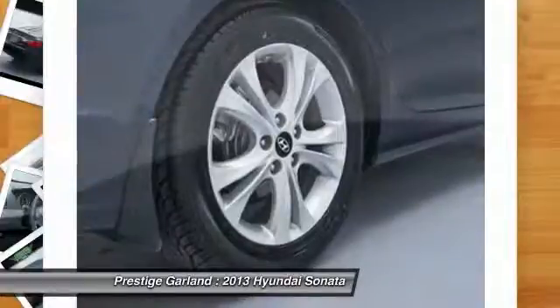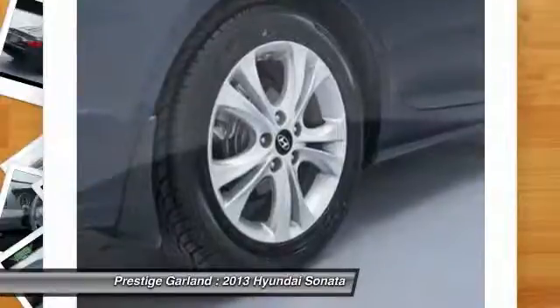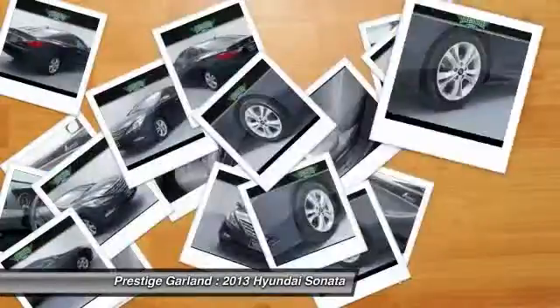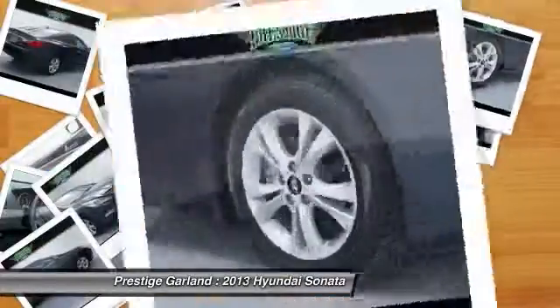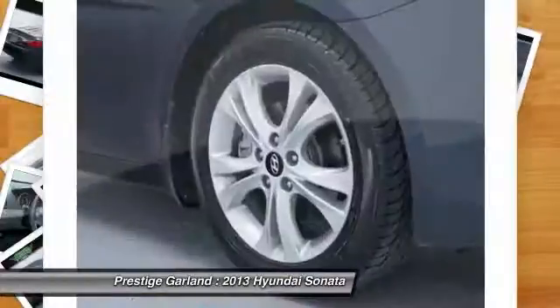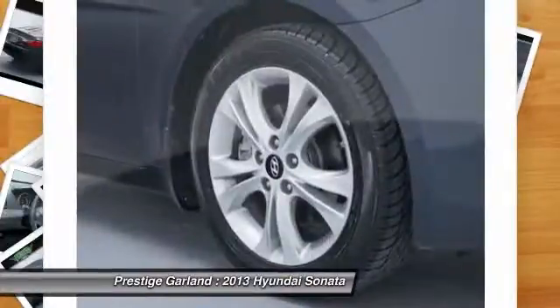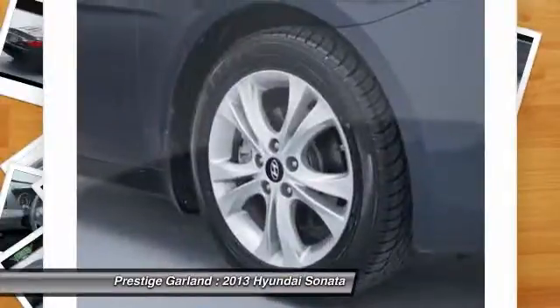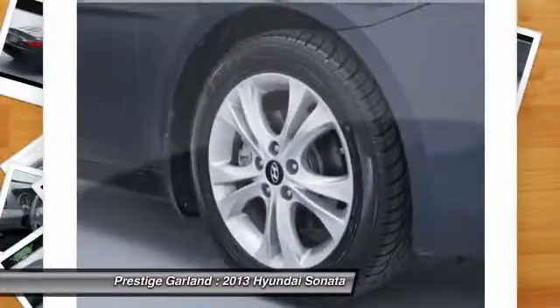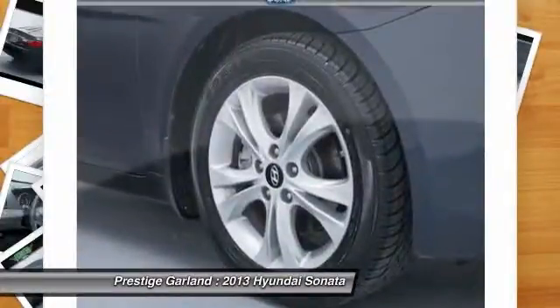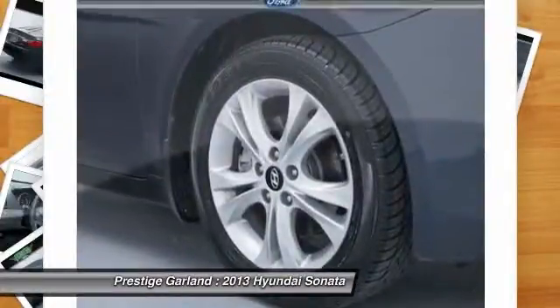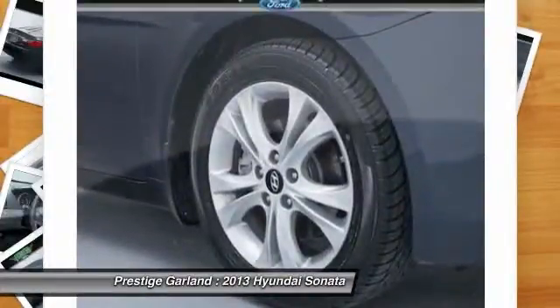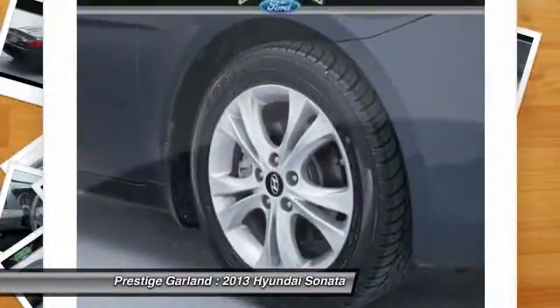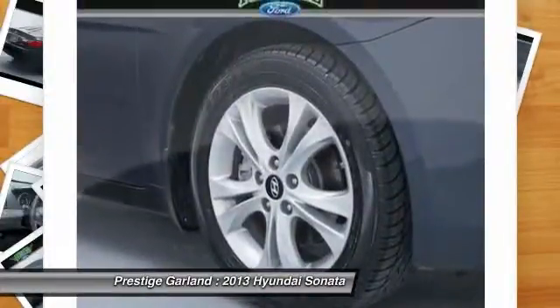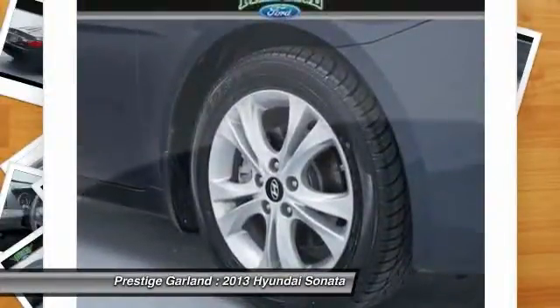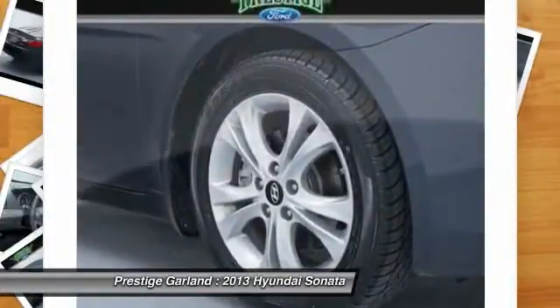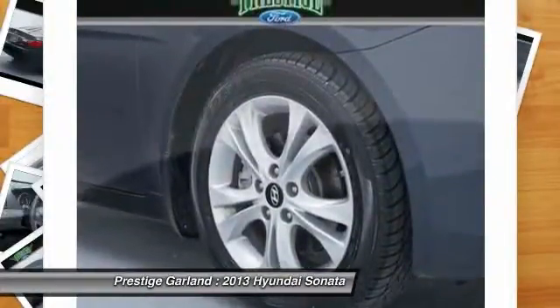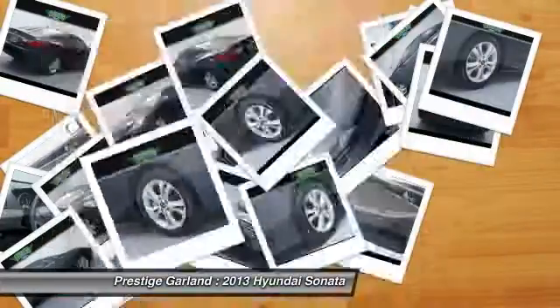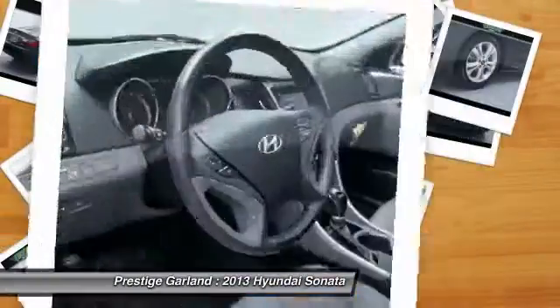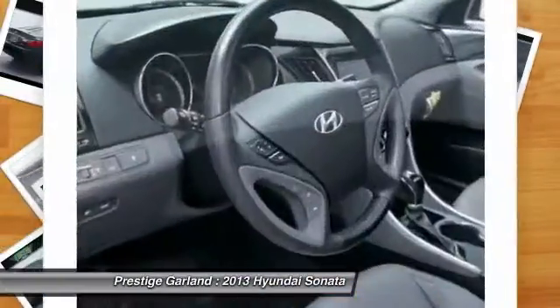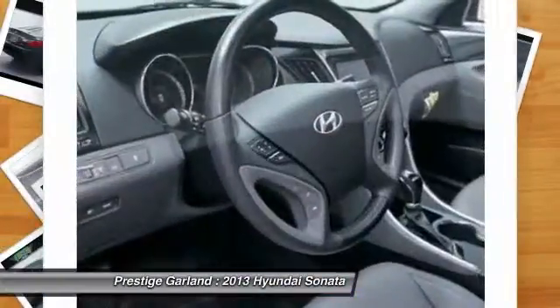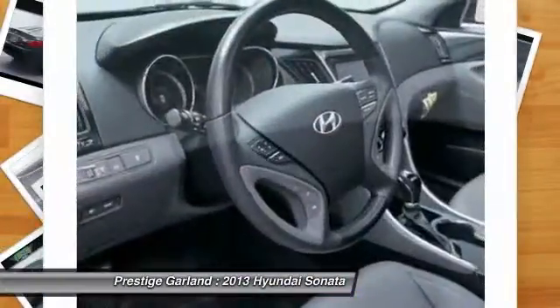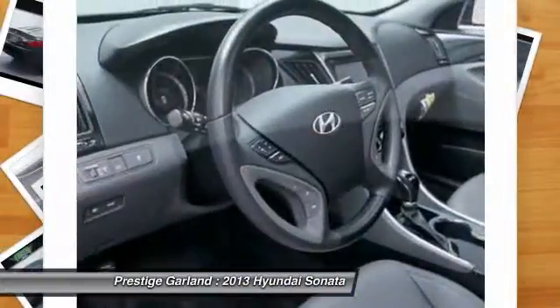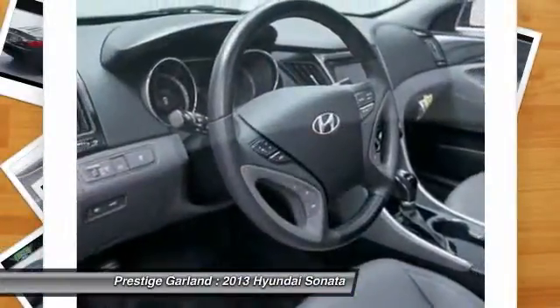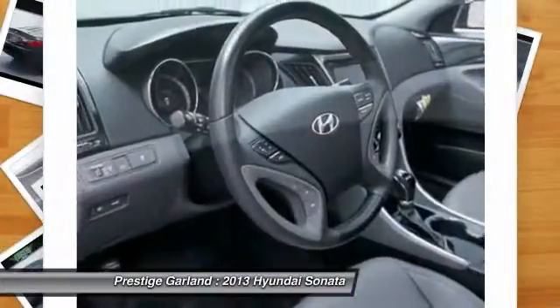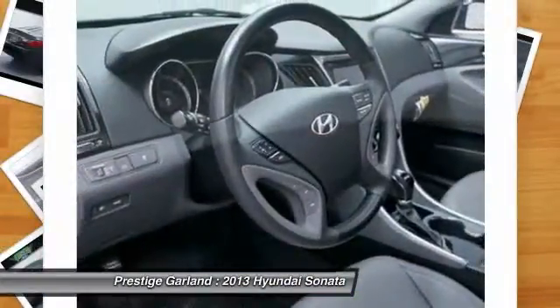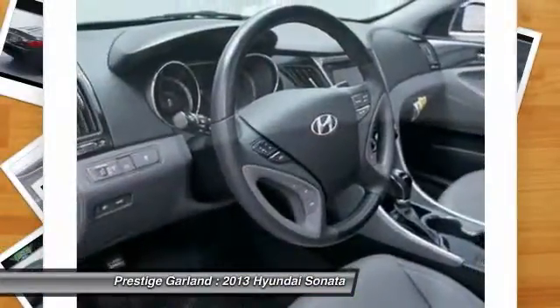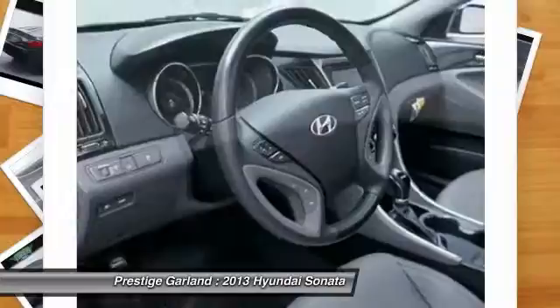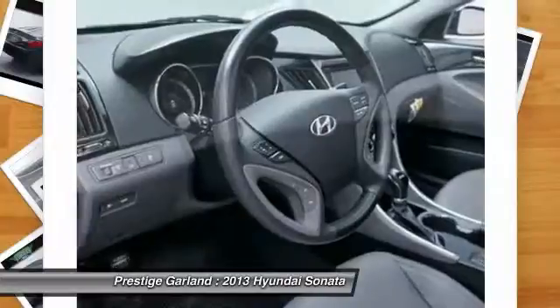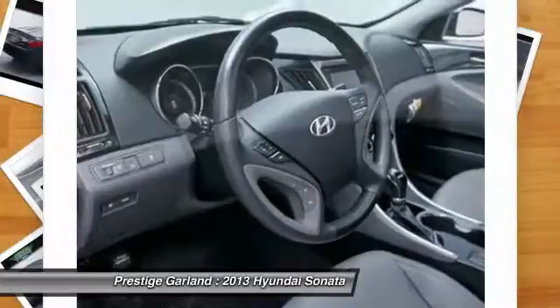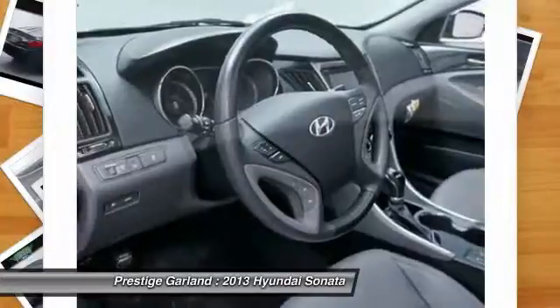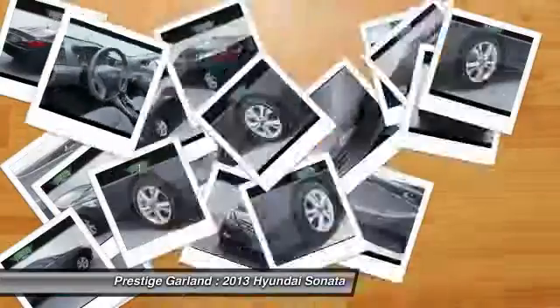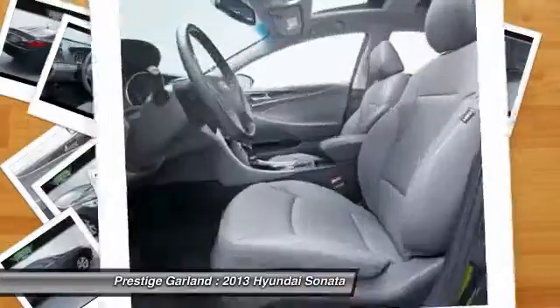Driver airbag, adjustable steering wheel, four-wheel disc brakes, and auto-dimming rear view mirror.